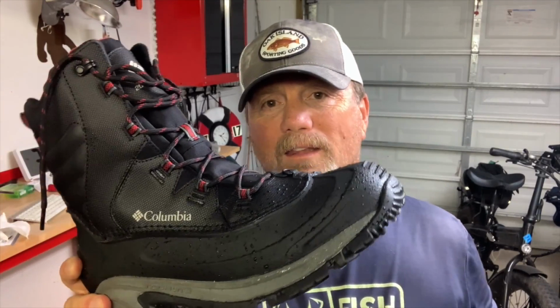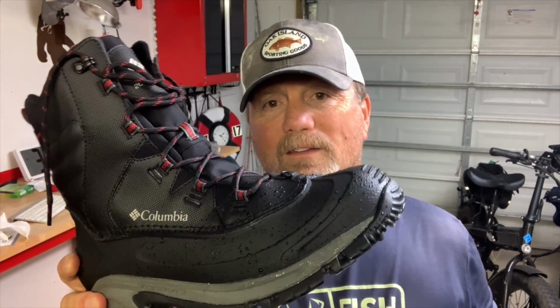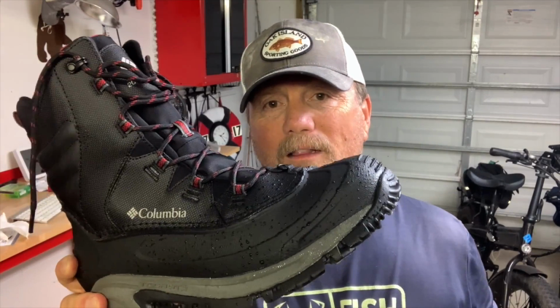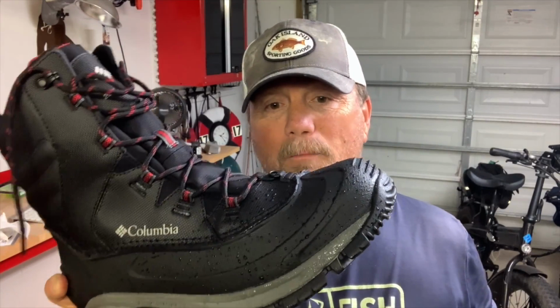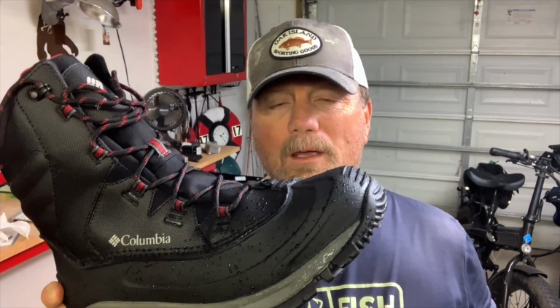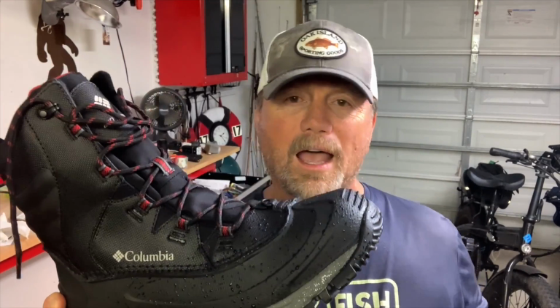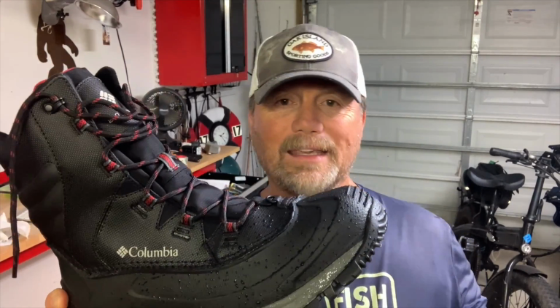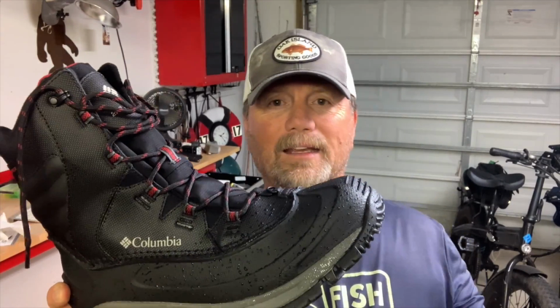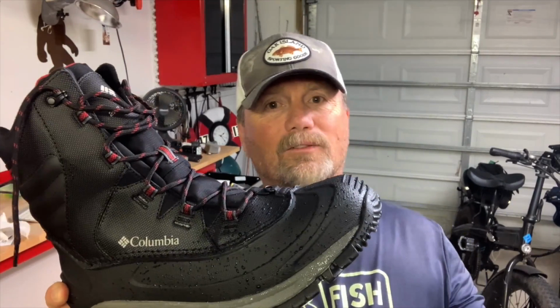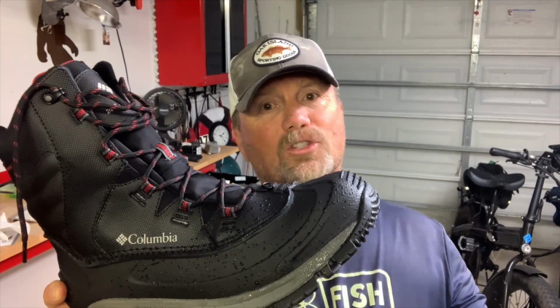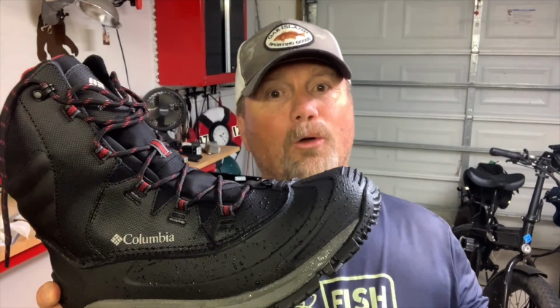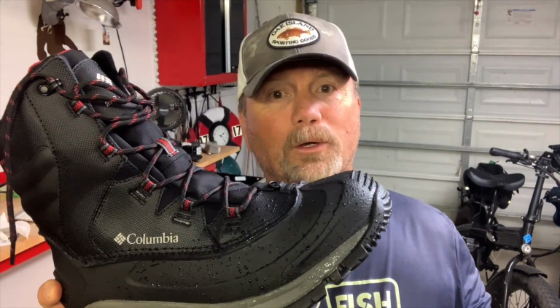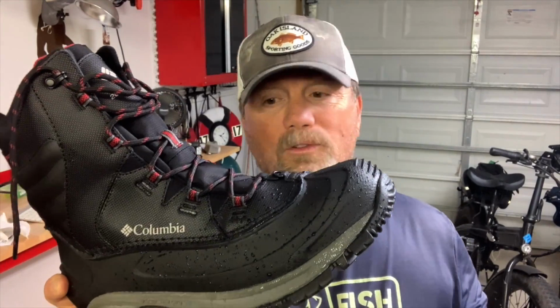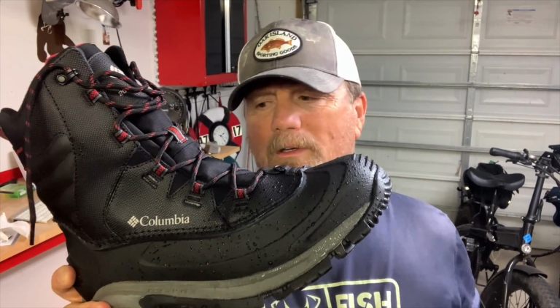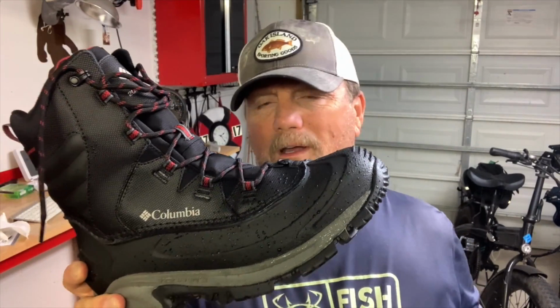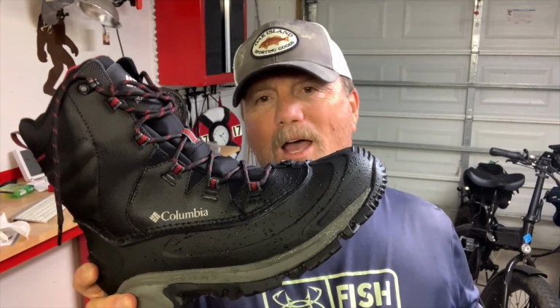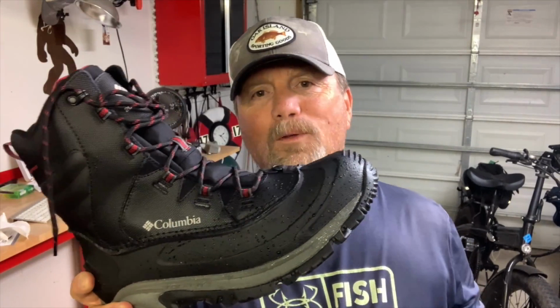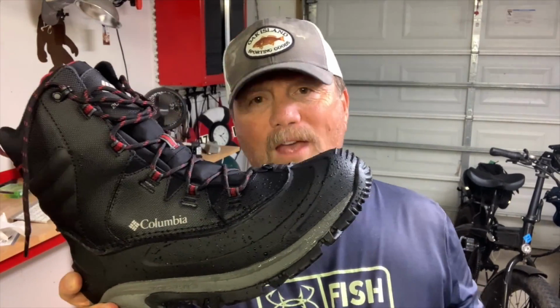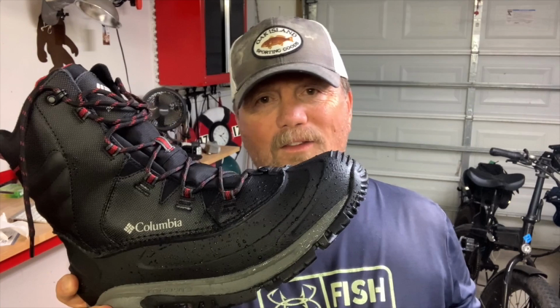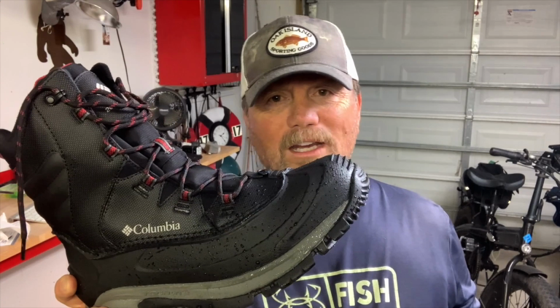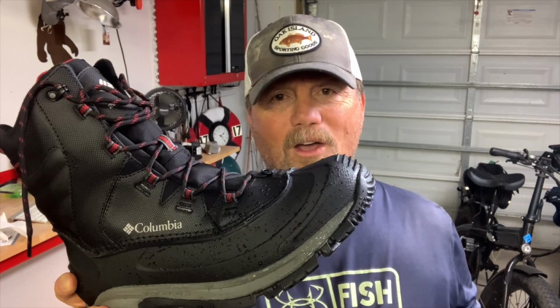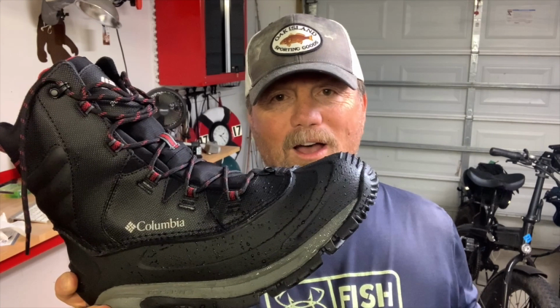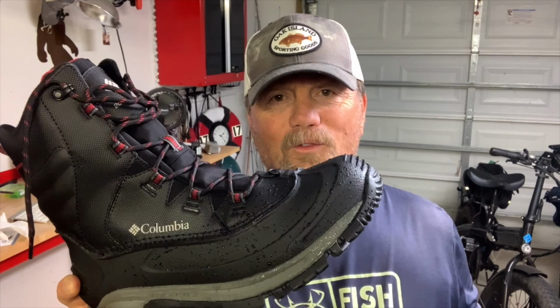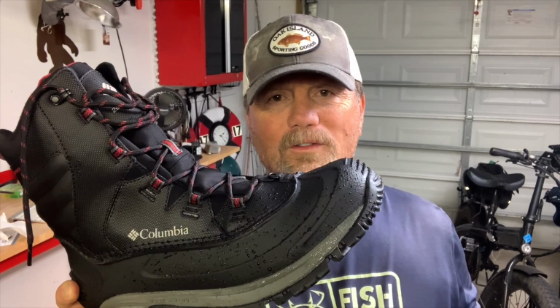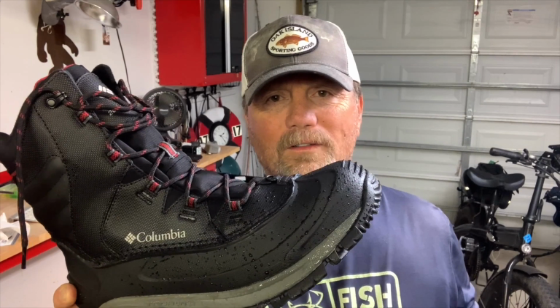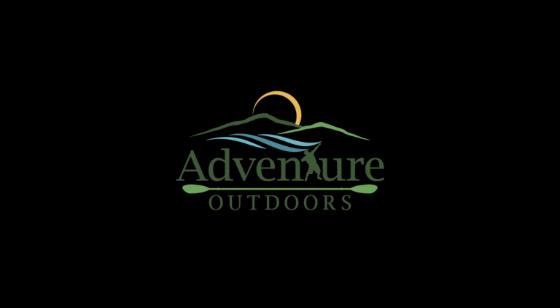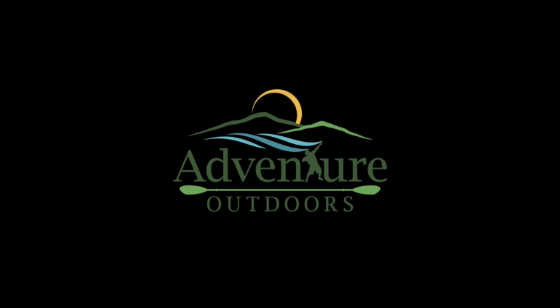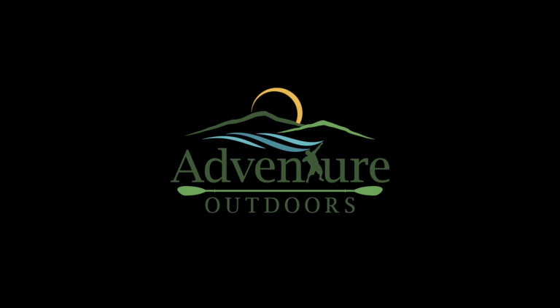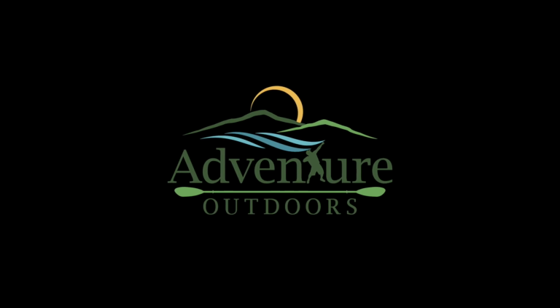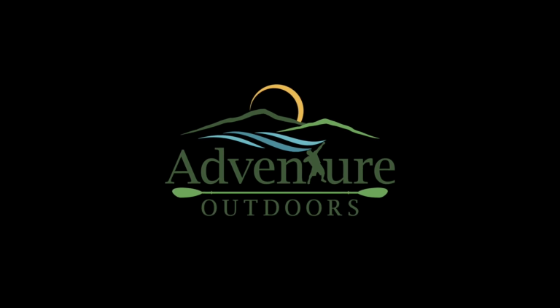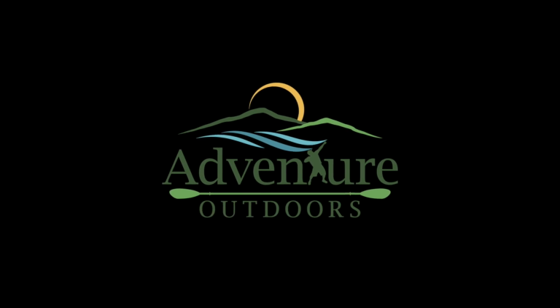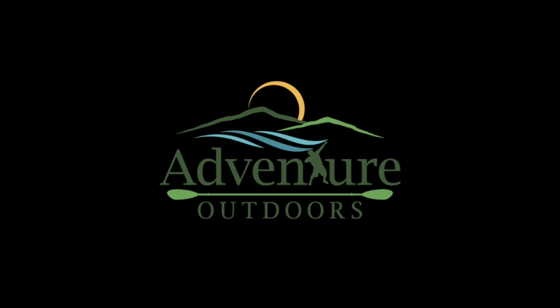Hey, if you're looking at these Columbia hiking snow boots, hope you found the video helpful.